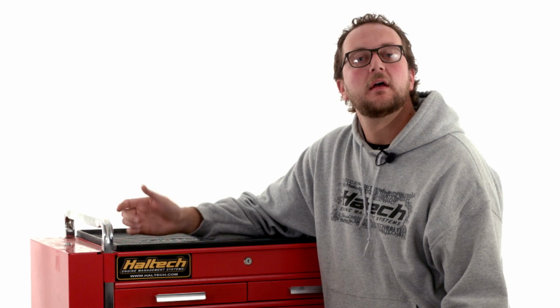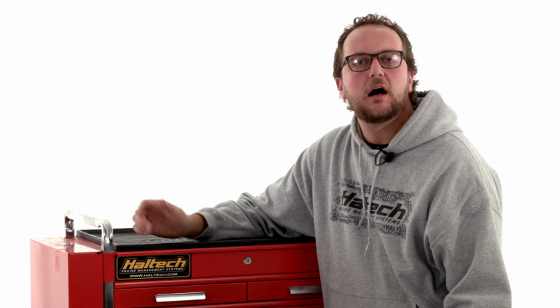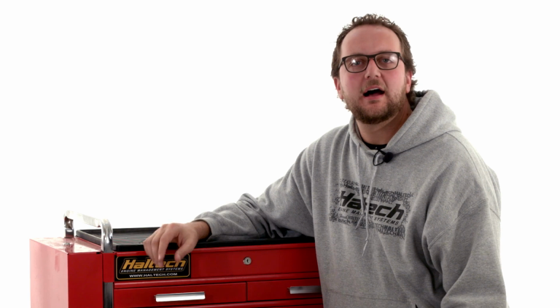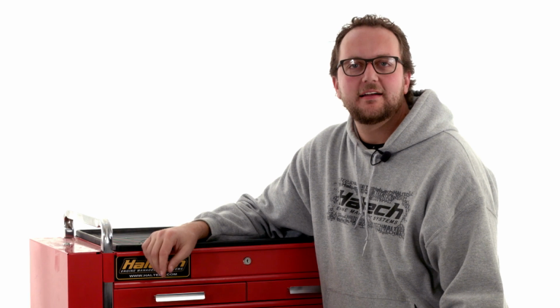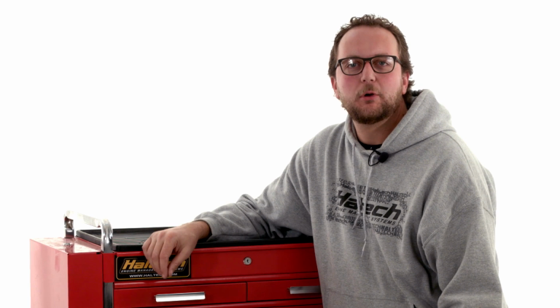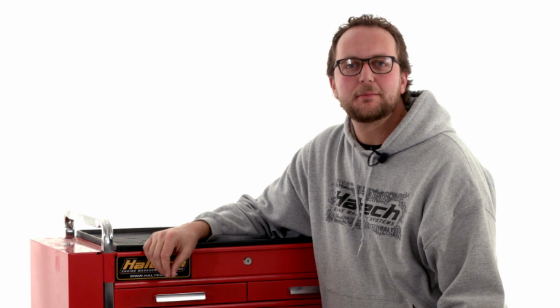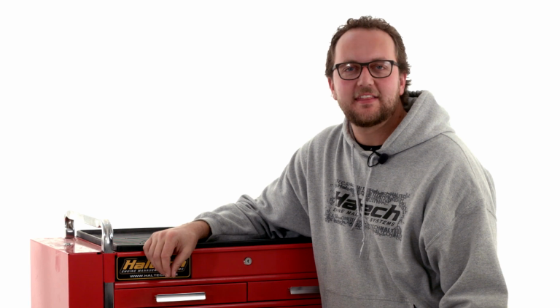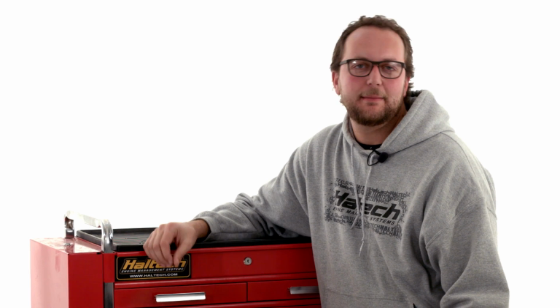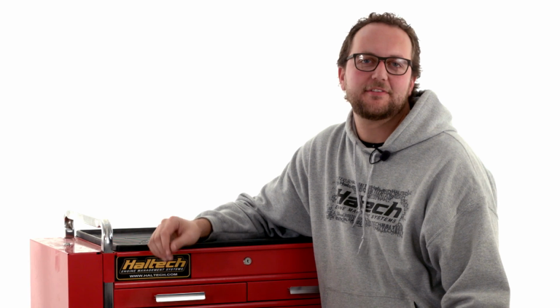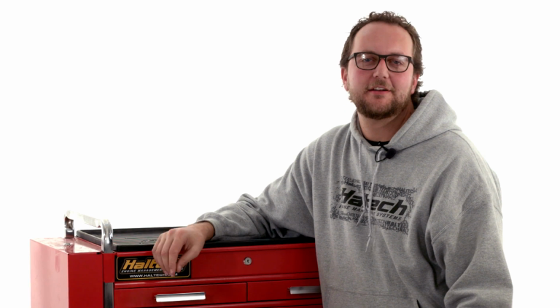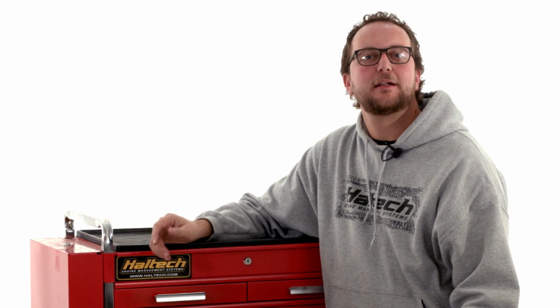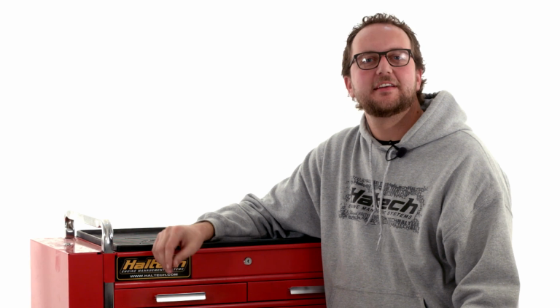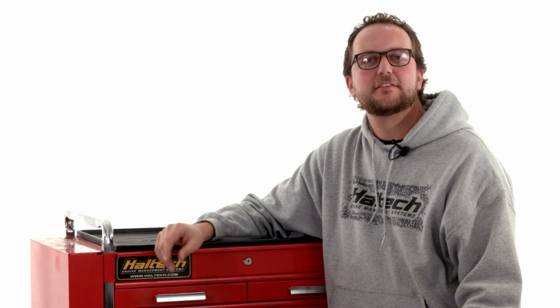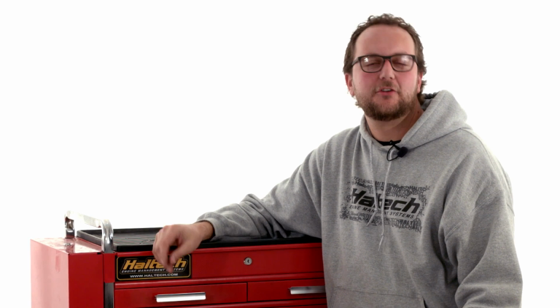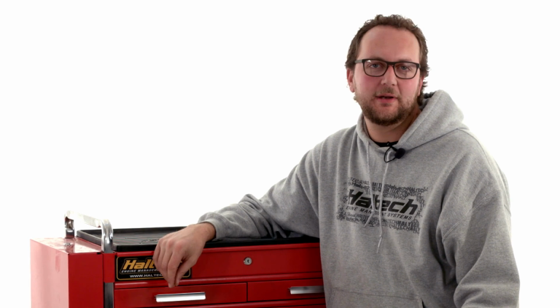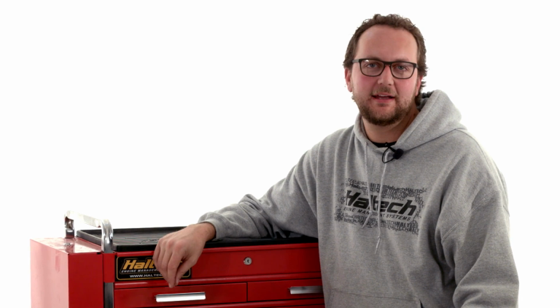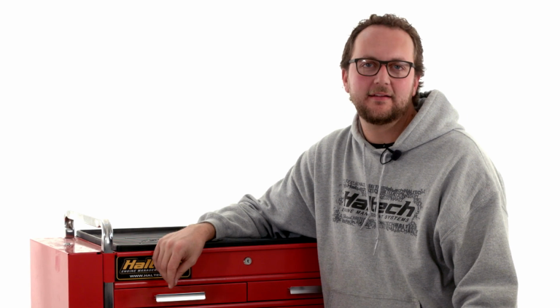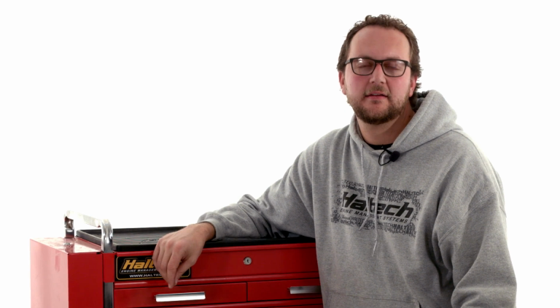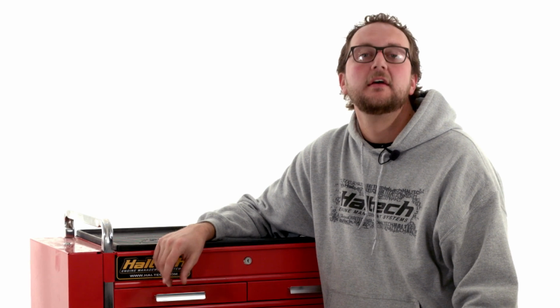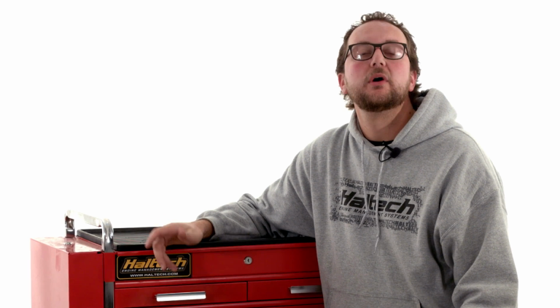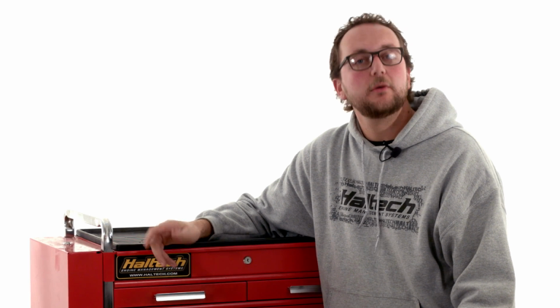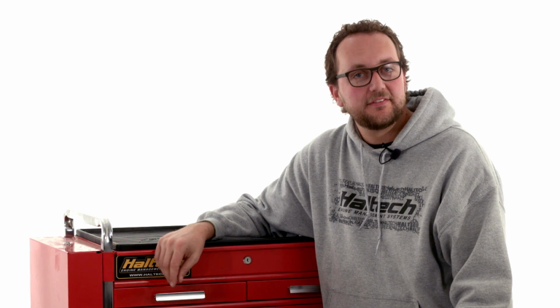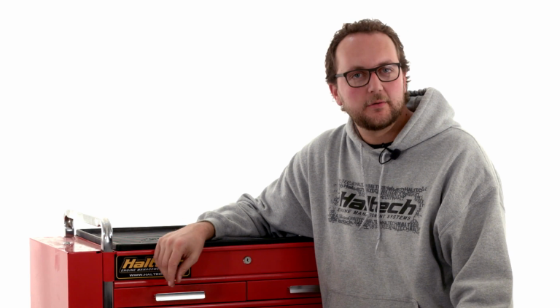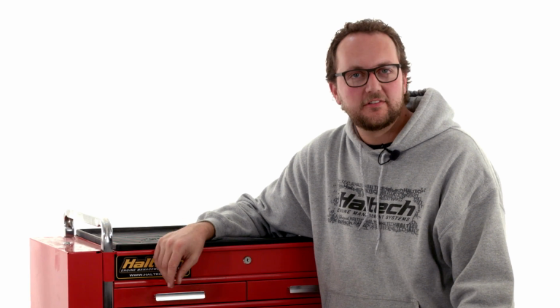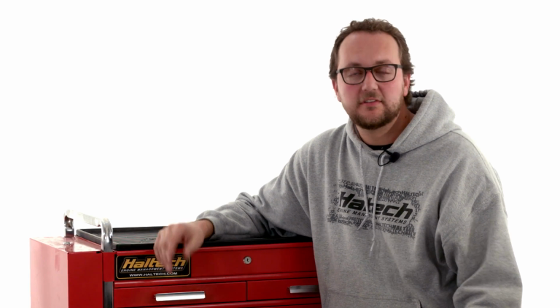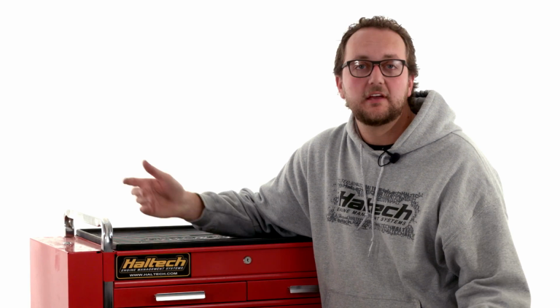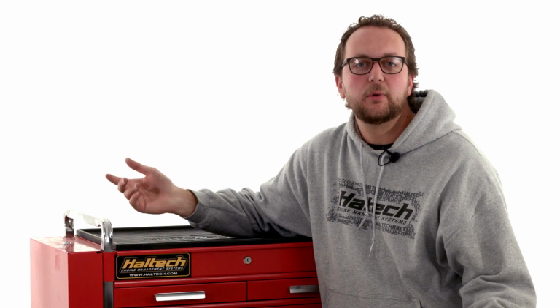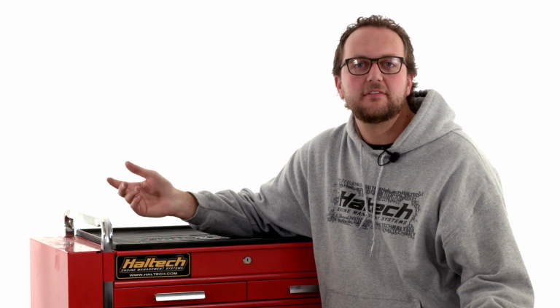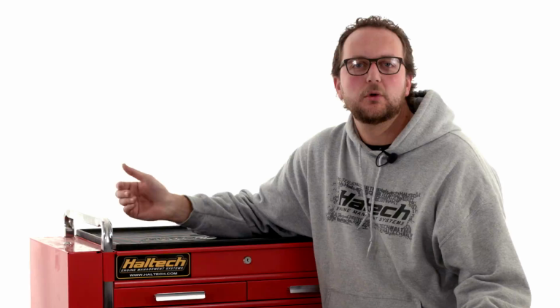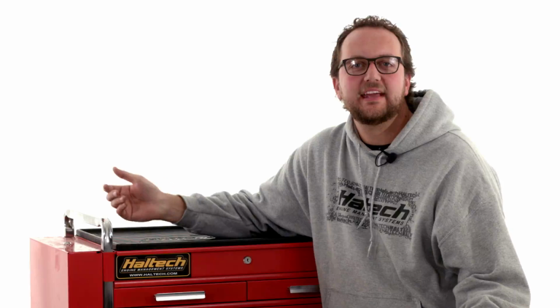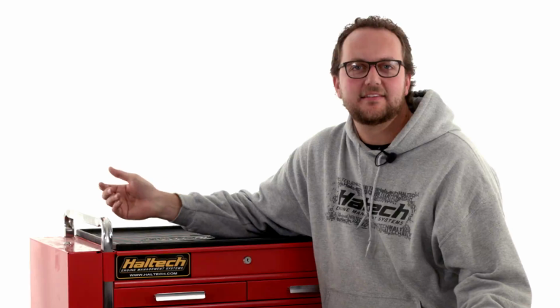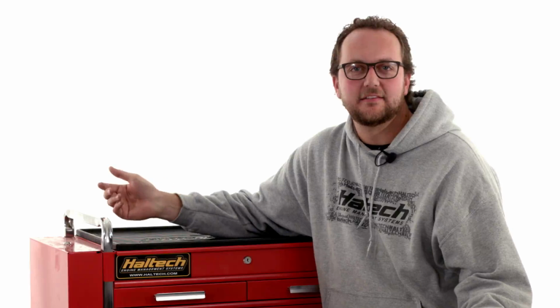Hi and welcome to another episode of Haltech's Q&A, where you ask the questions and we give you all the answers.